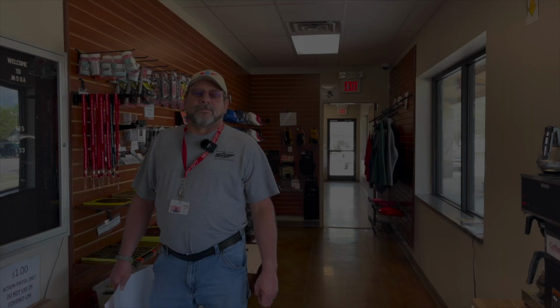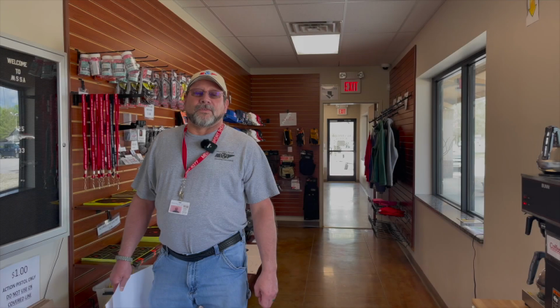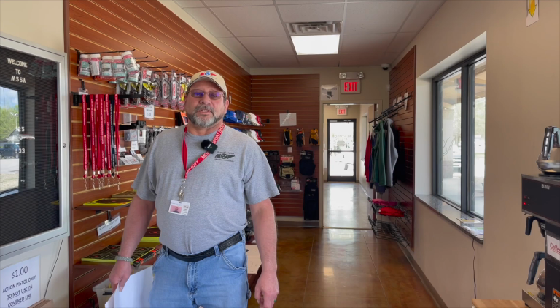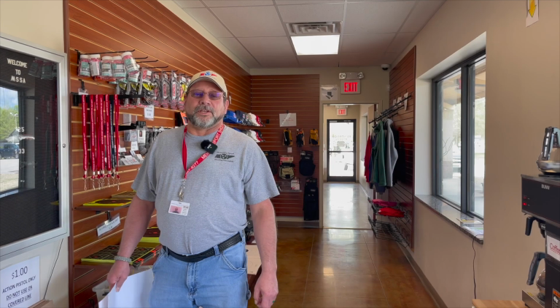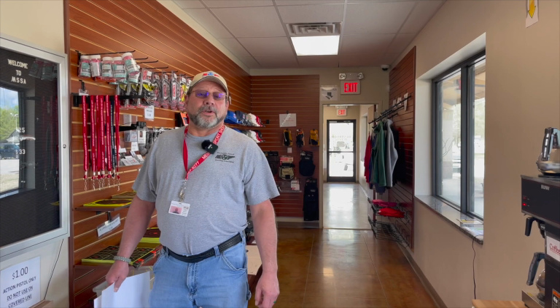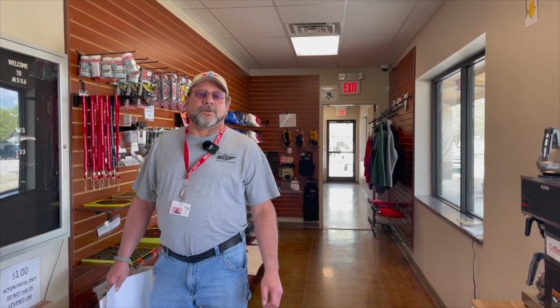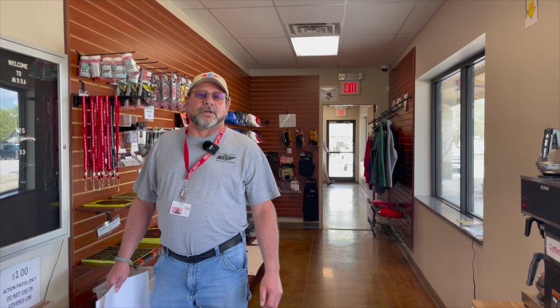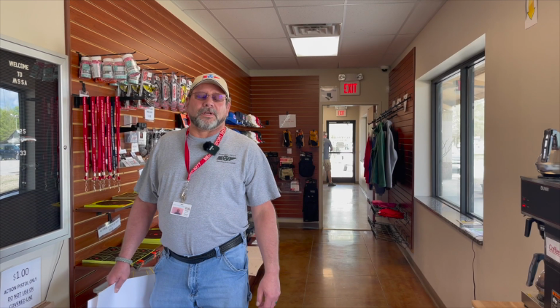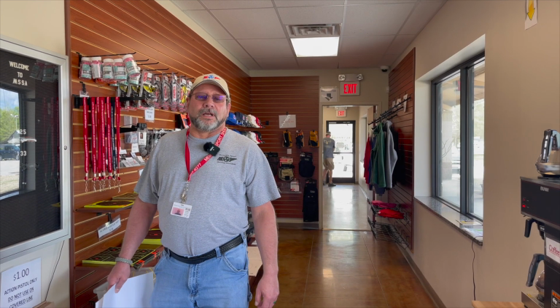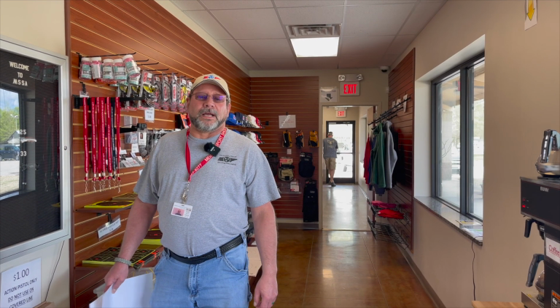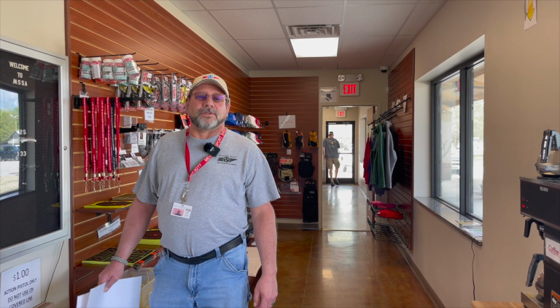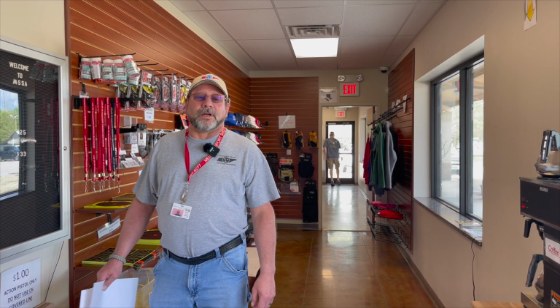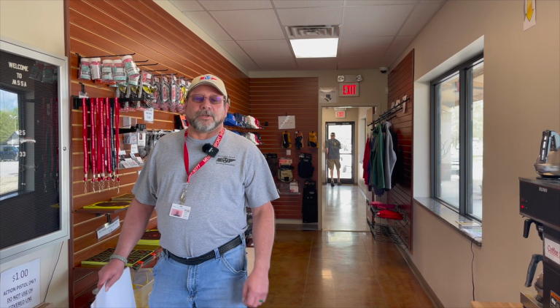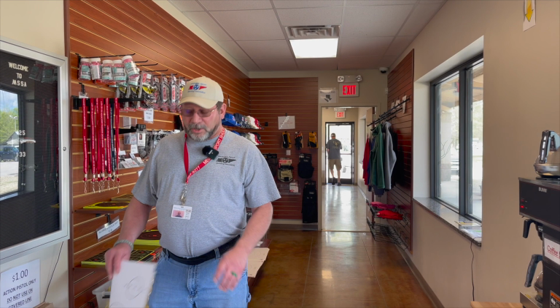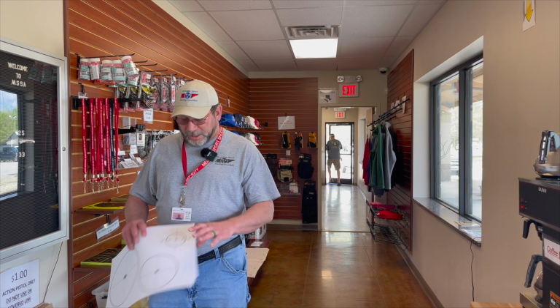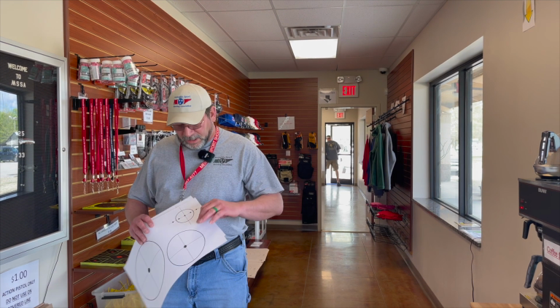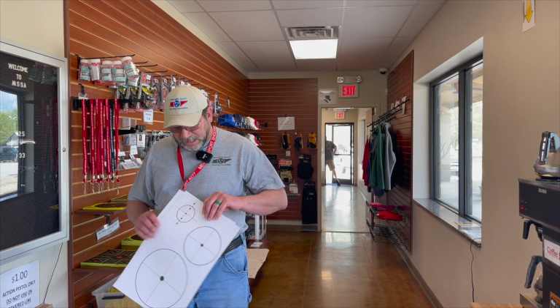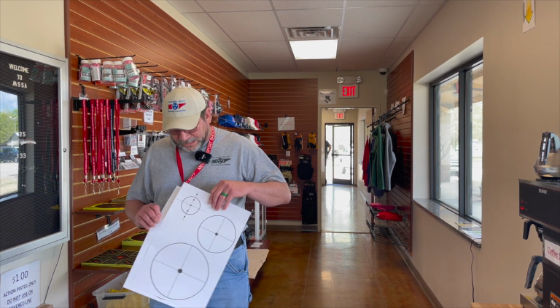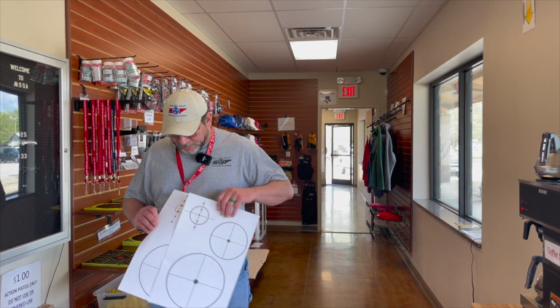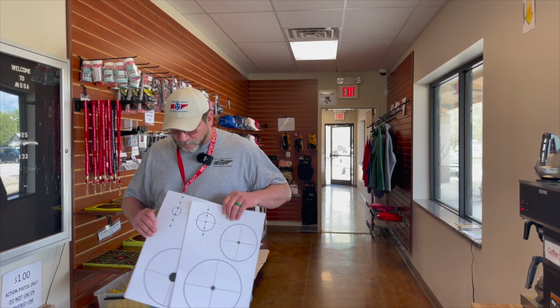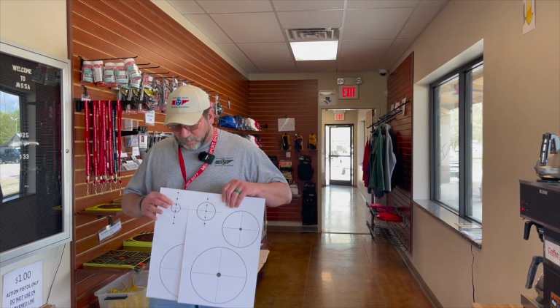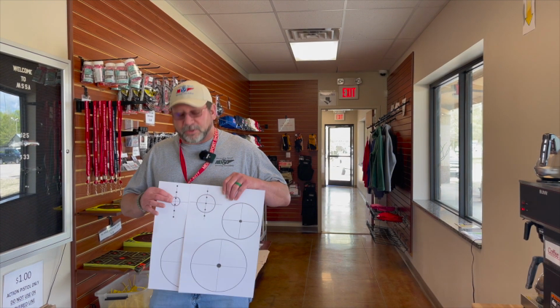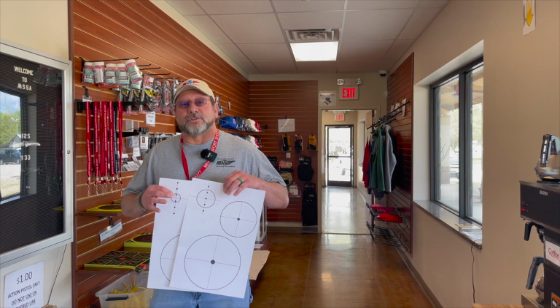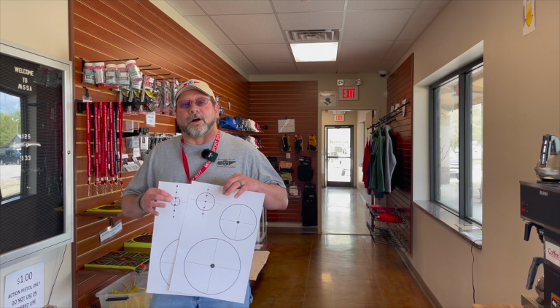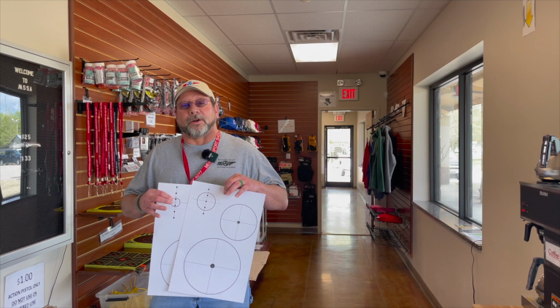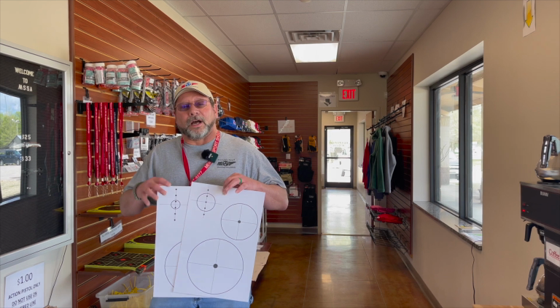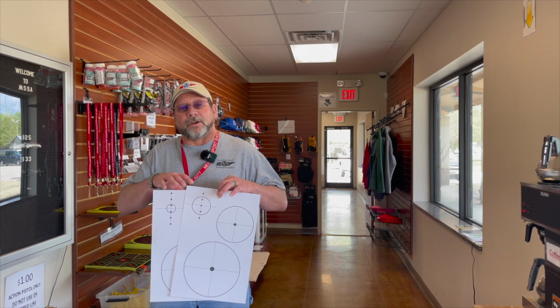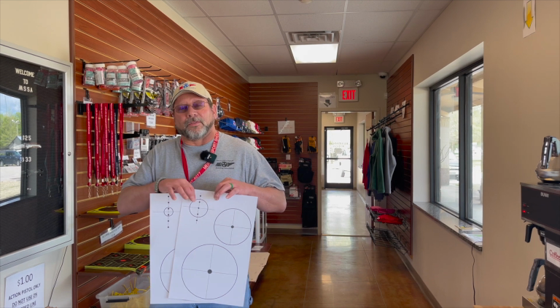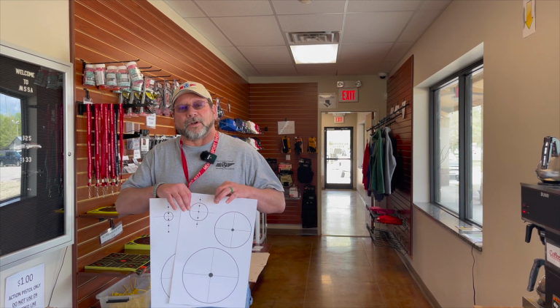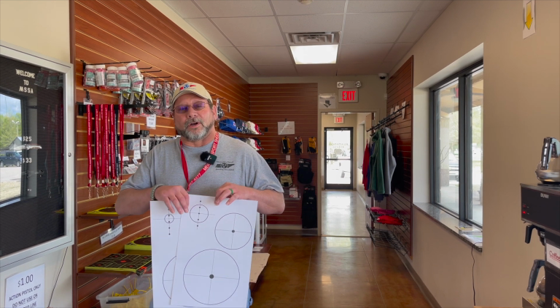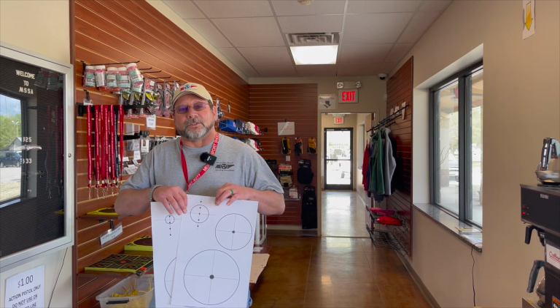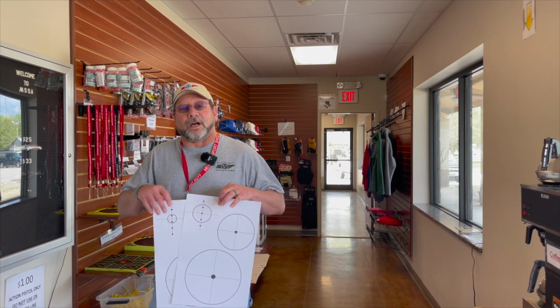First thing you want to do is go to the clubhouse and grab your target. Get the one with the smaller dot, not the larger dot.